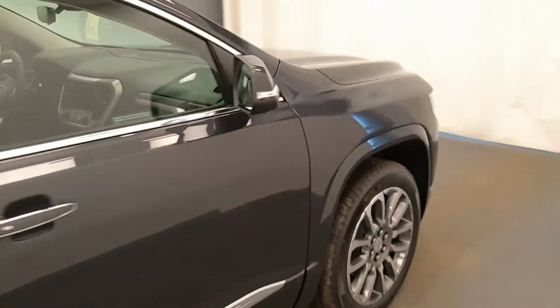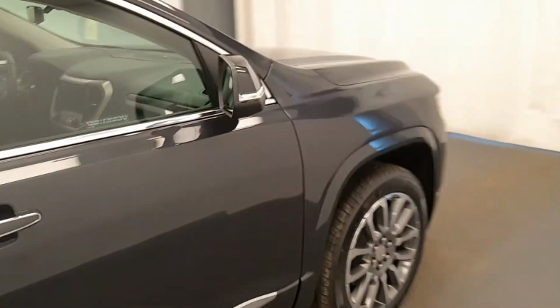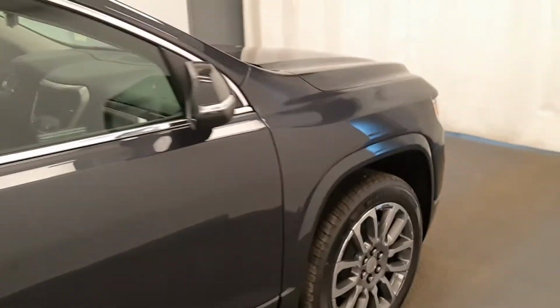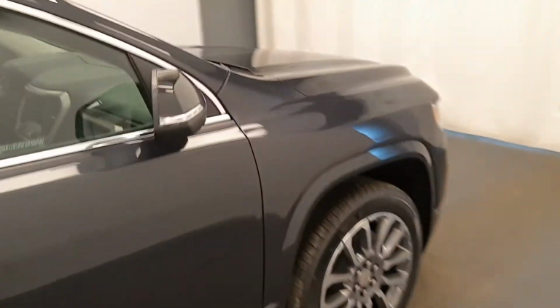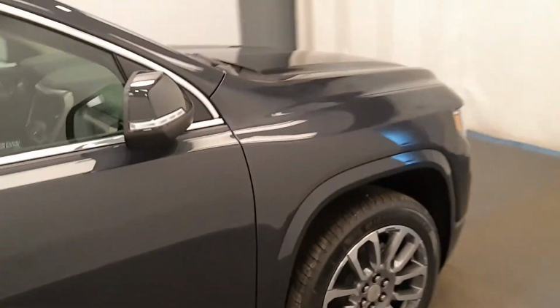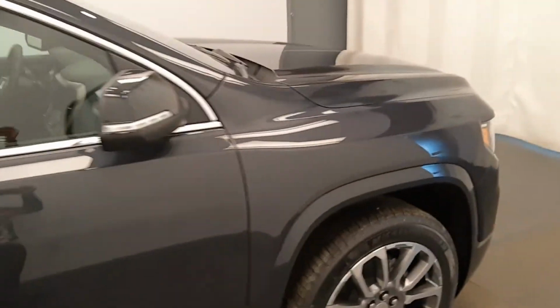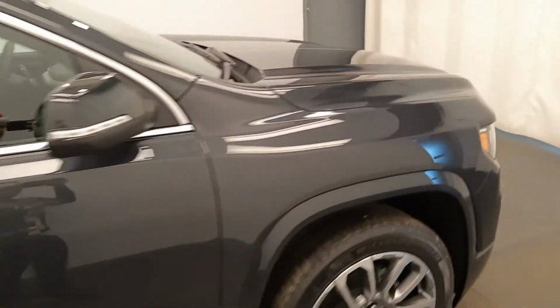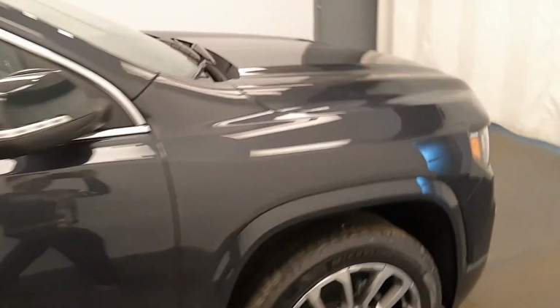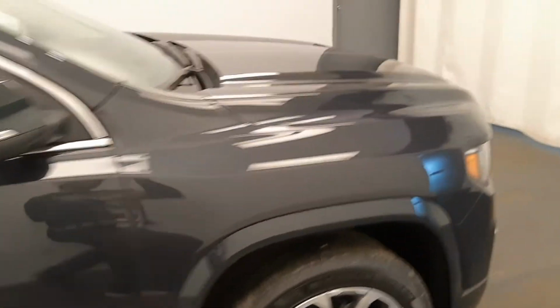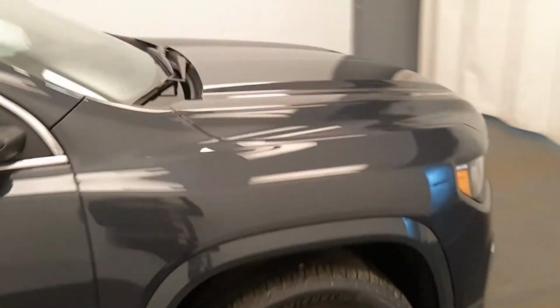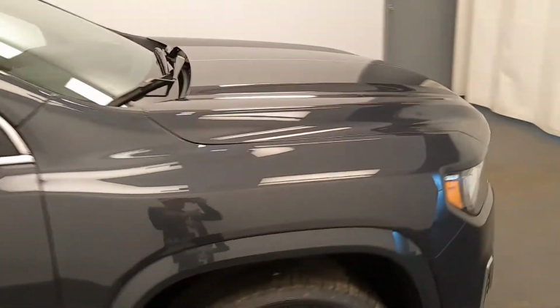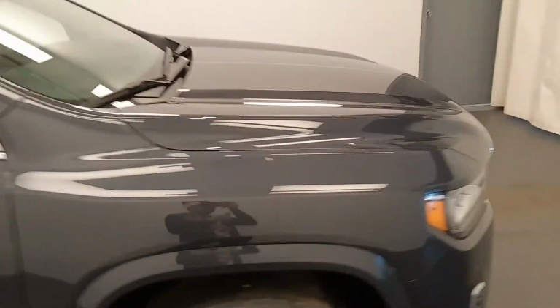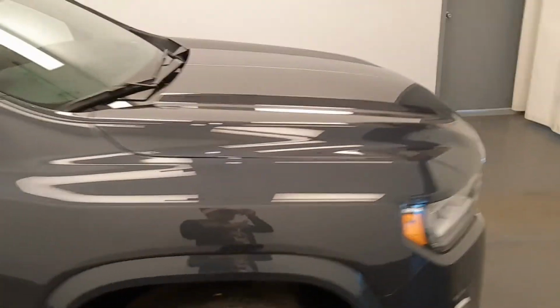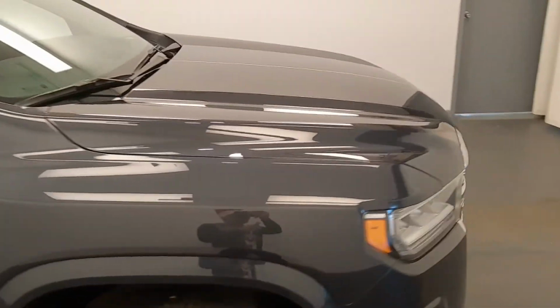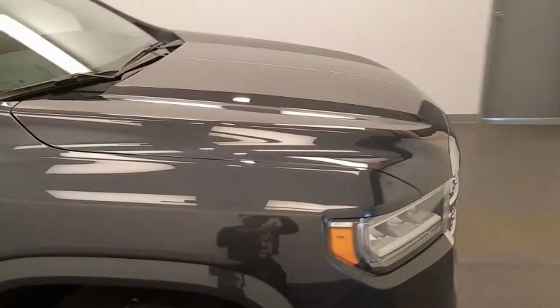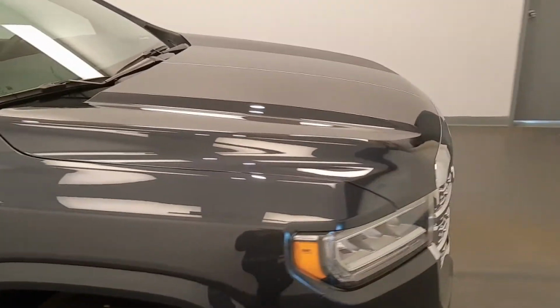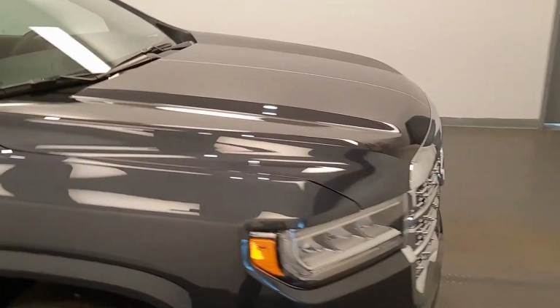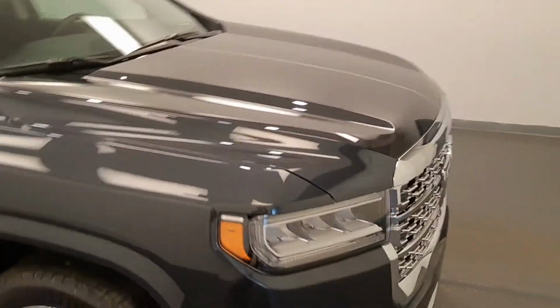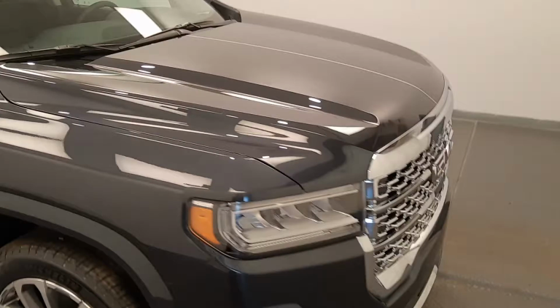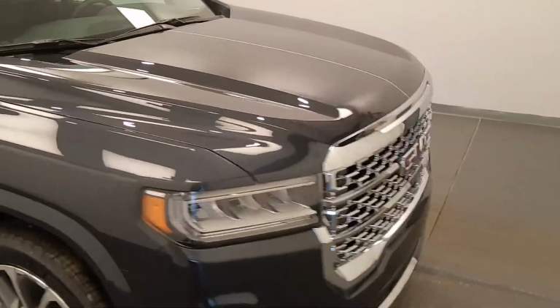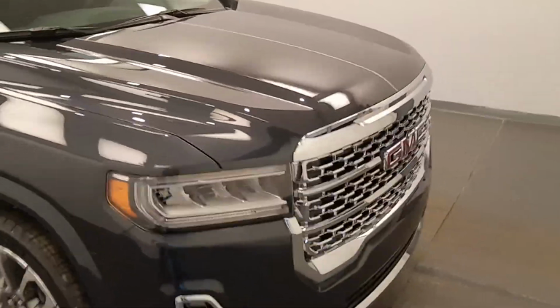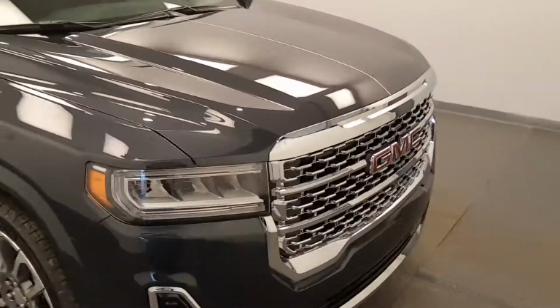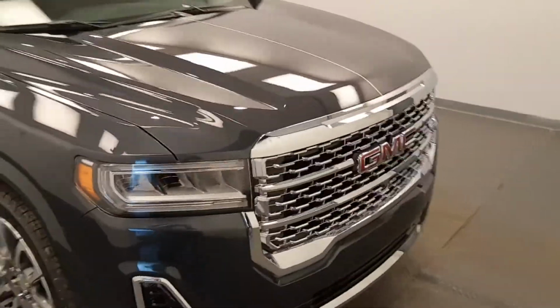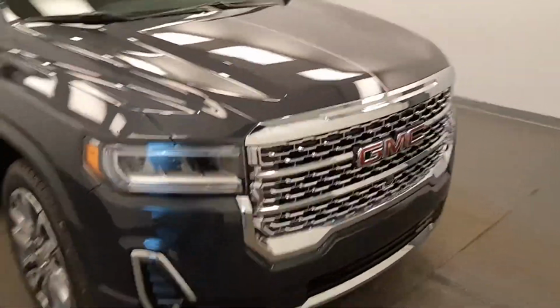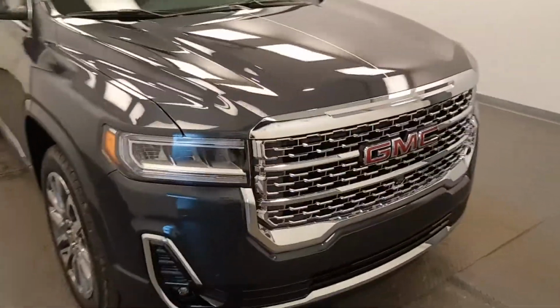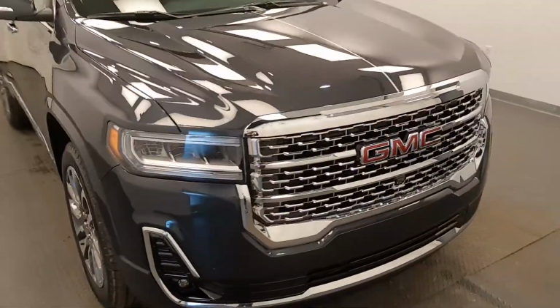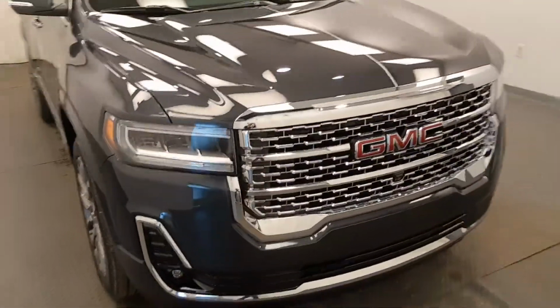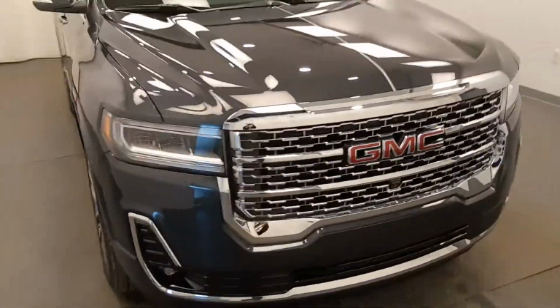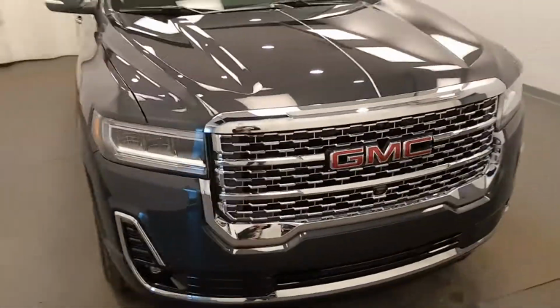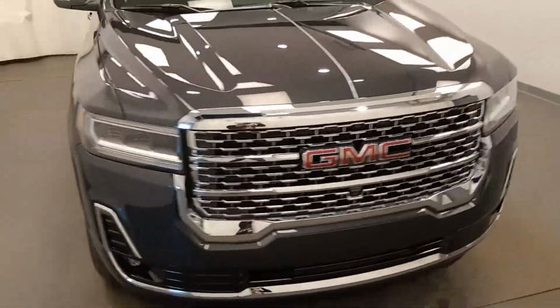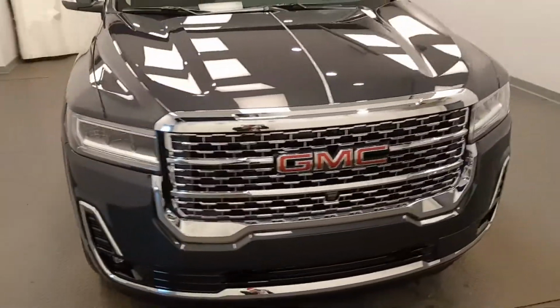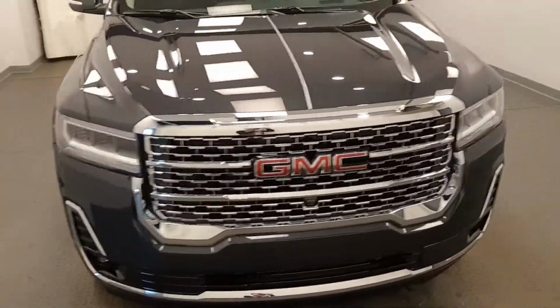Once again, we're viewing stock number 223473 on a 2021 GMC Acadia Denali.